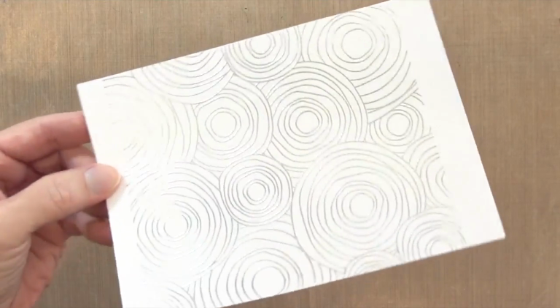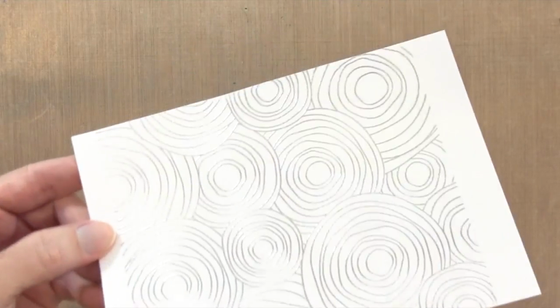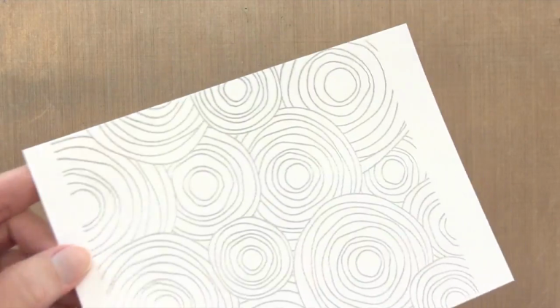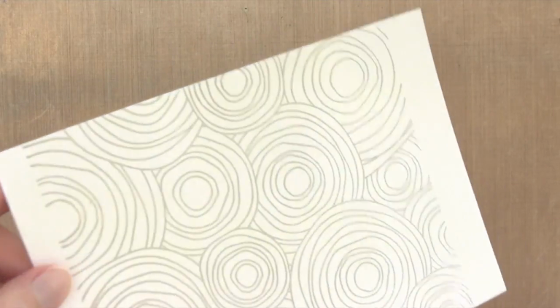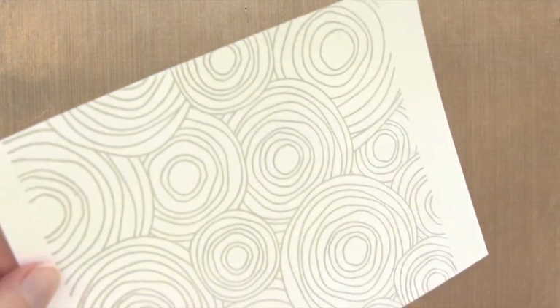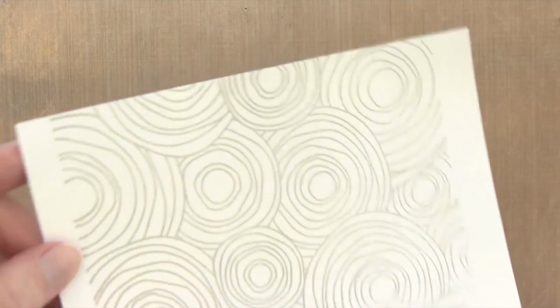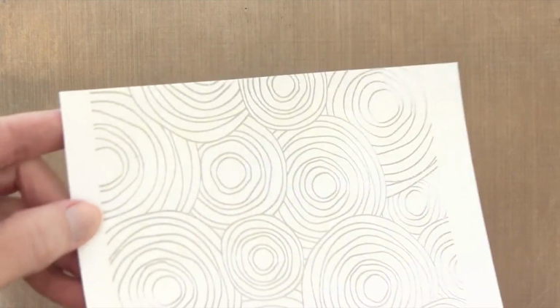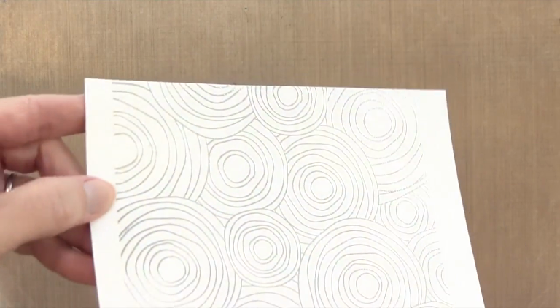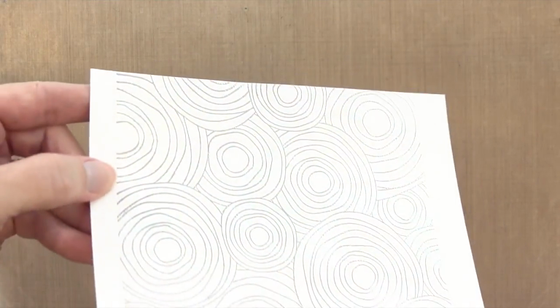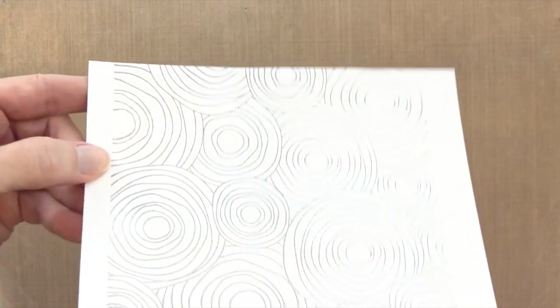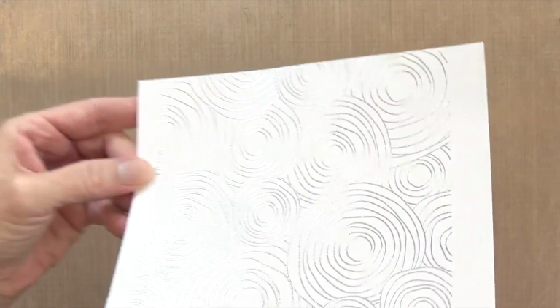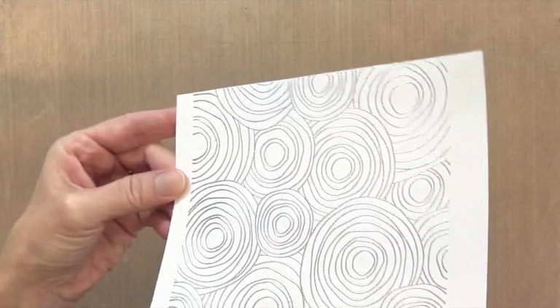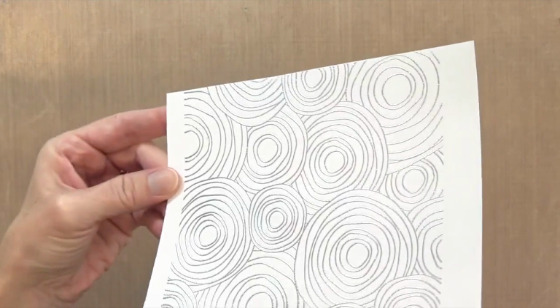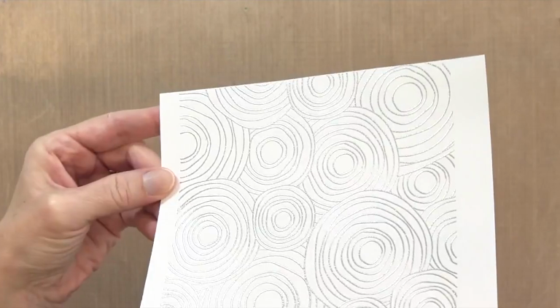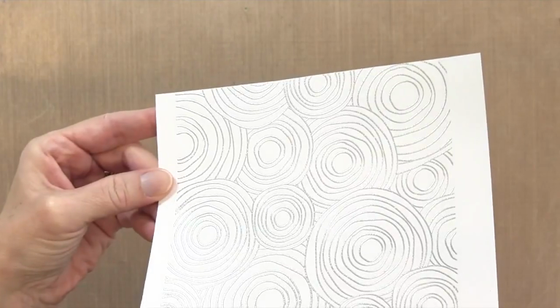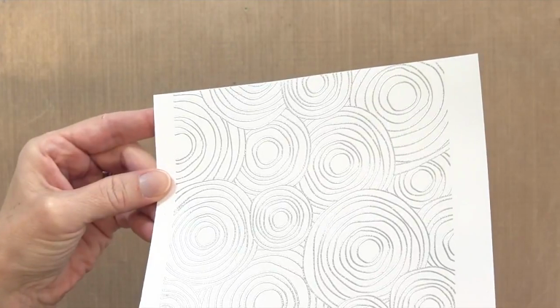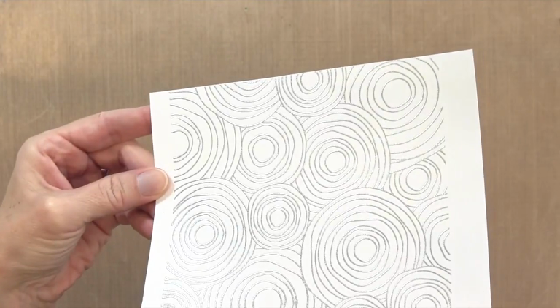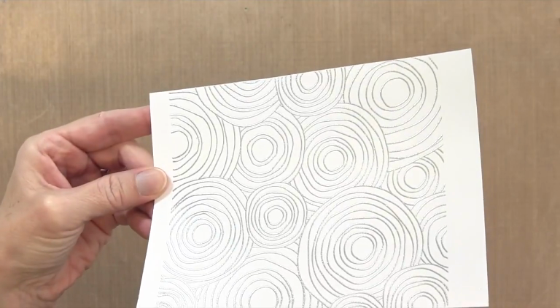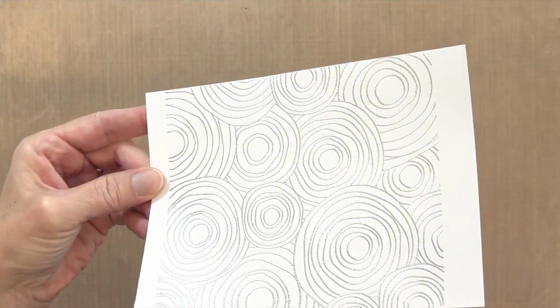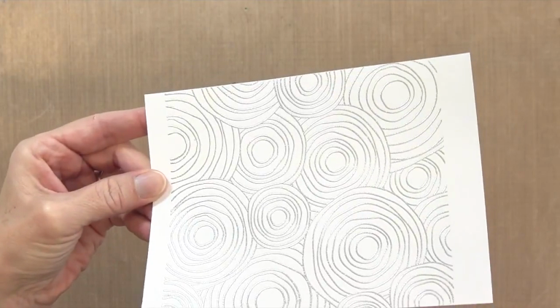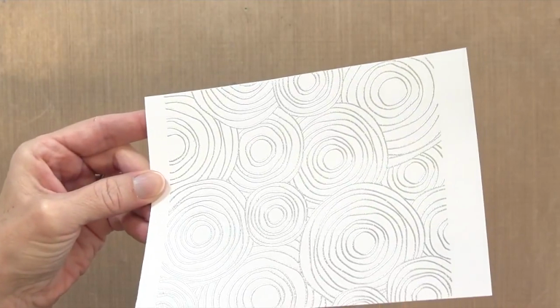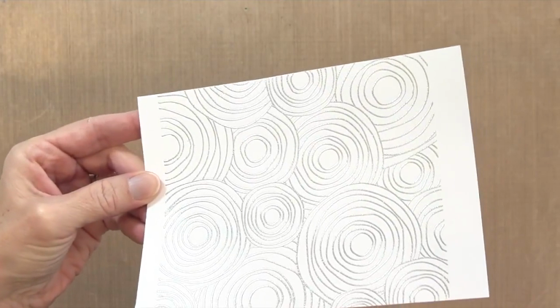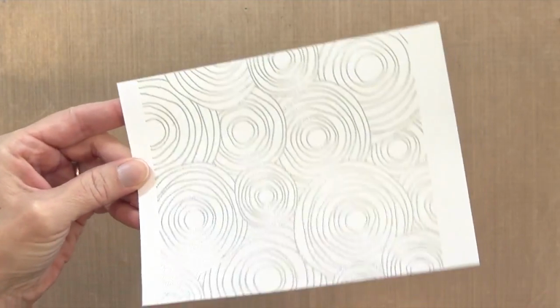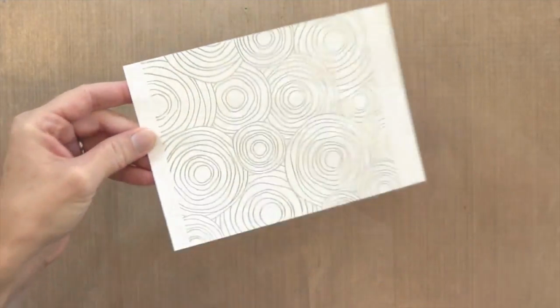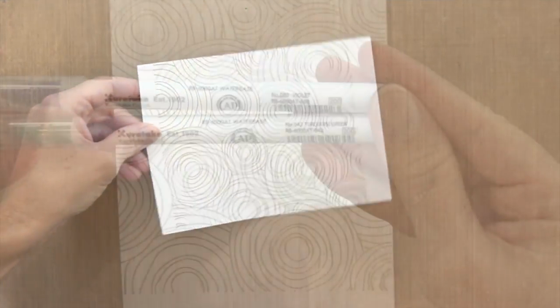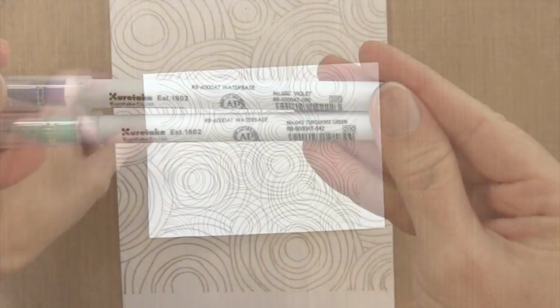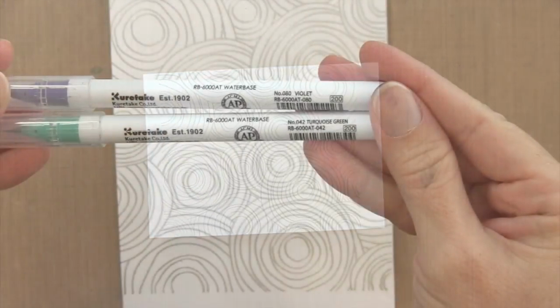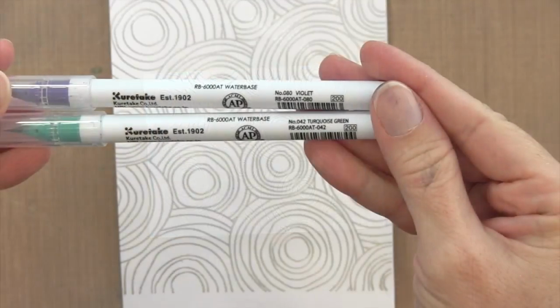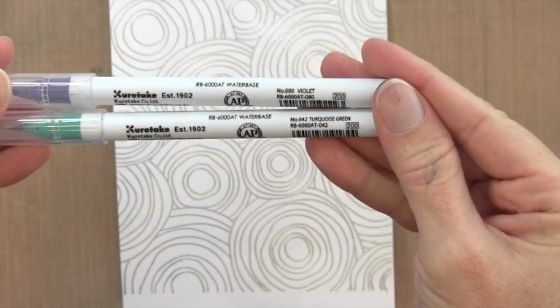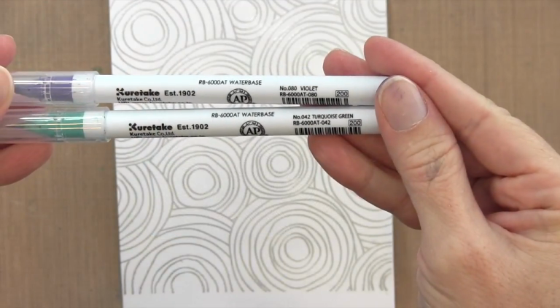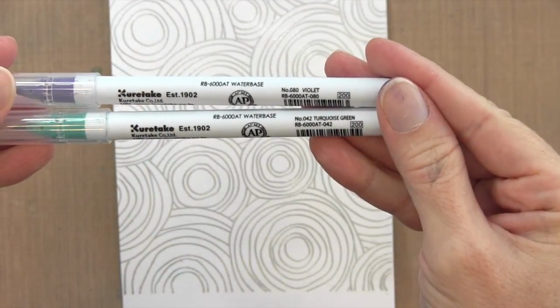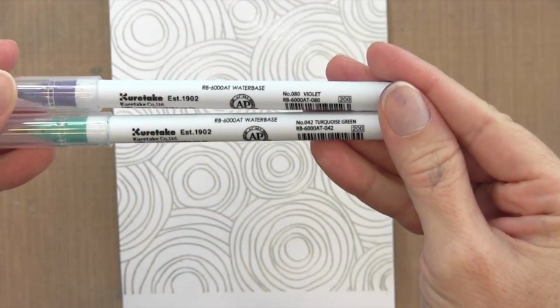When you do this, it looks kind of like wire, like these things are all wired up. It's really cool. So once I get that done, I can start coloring.